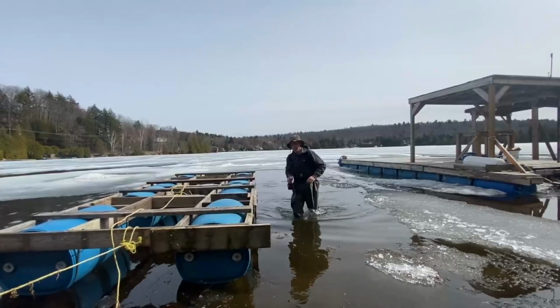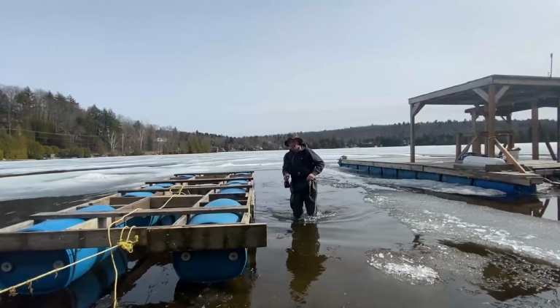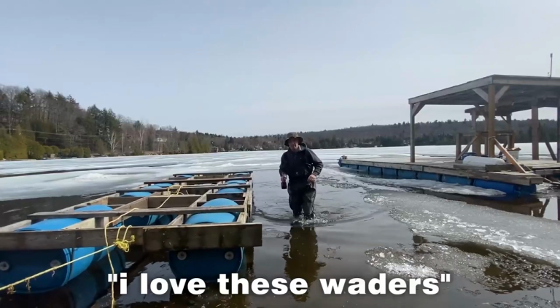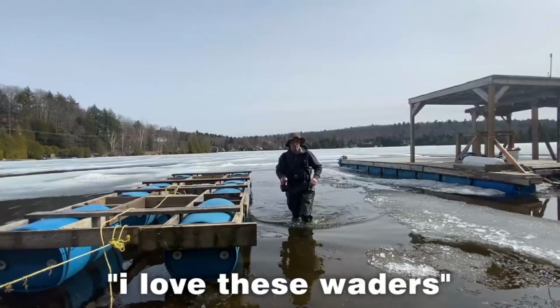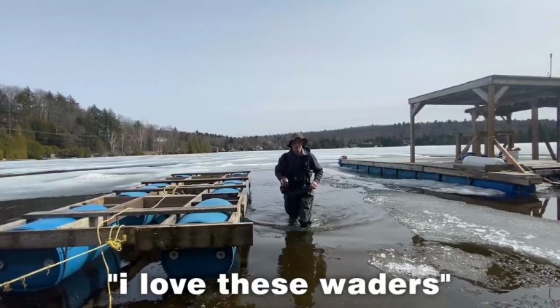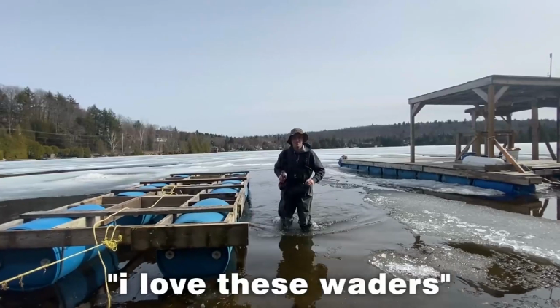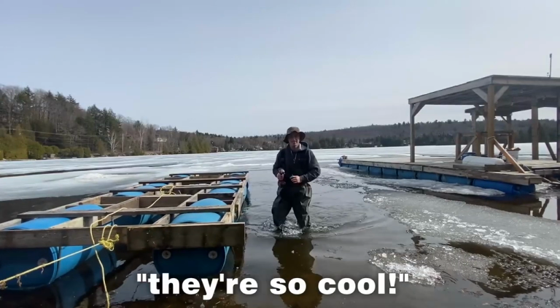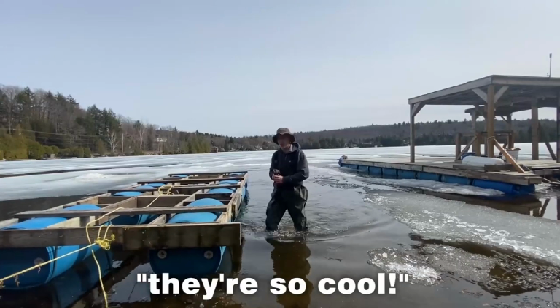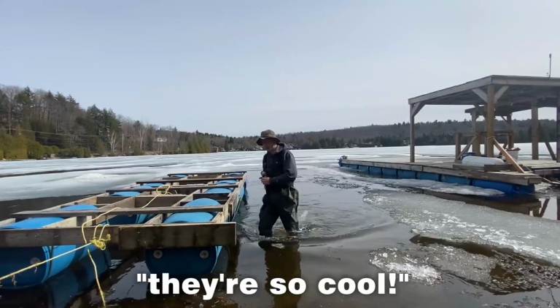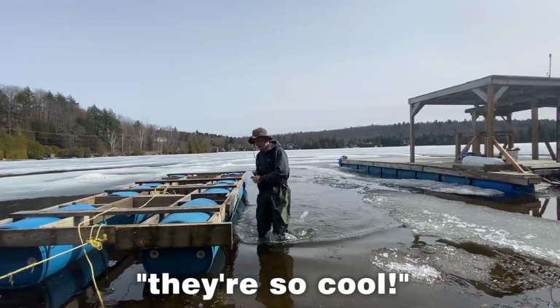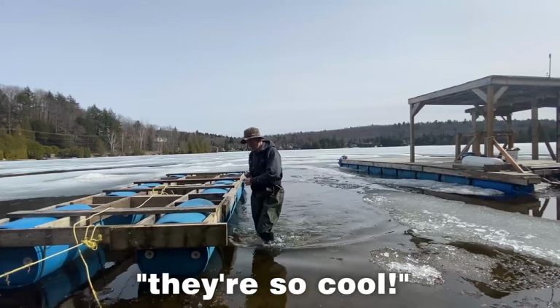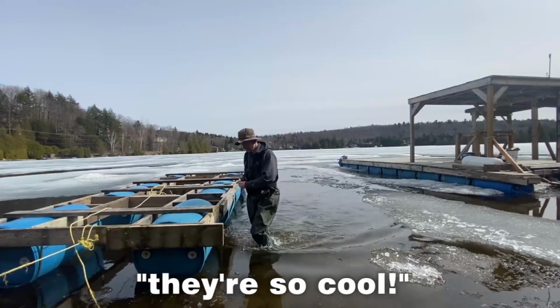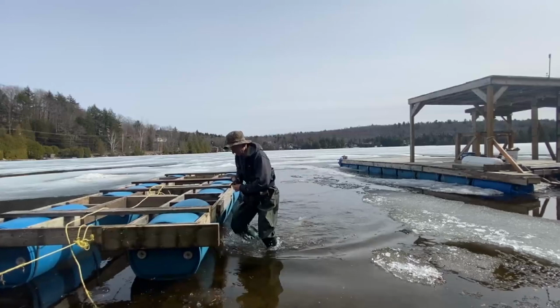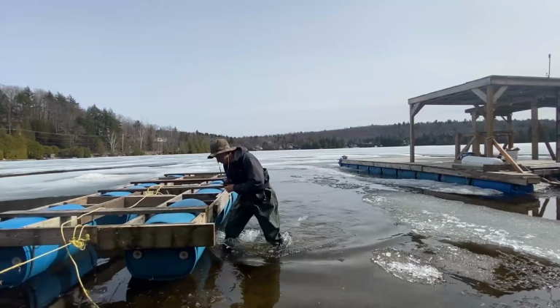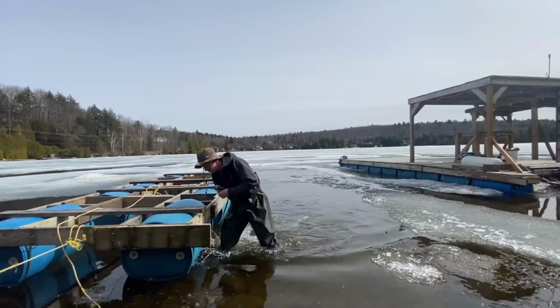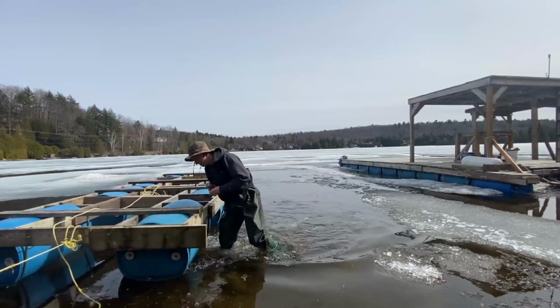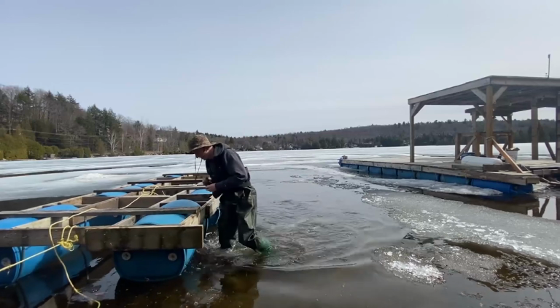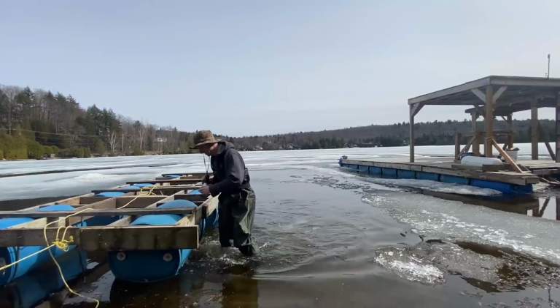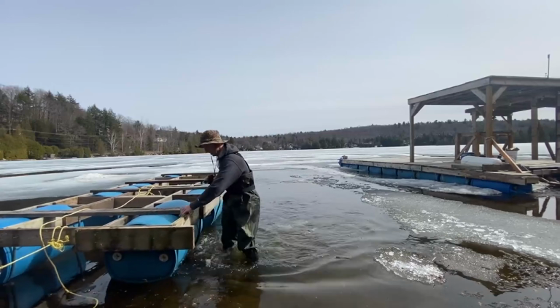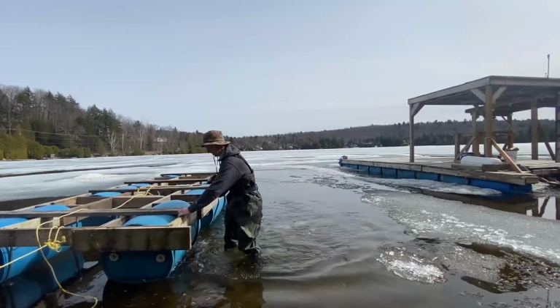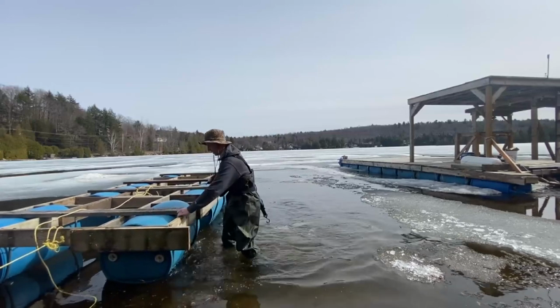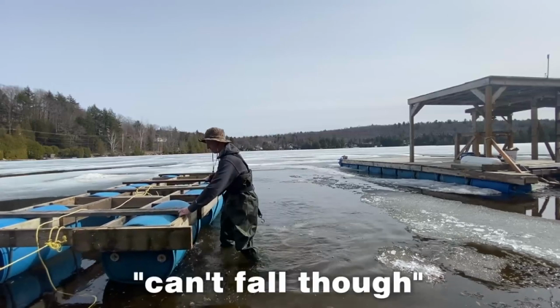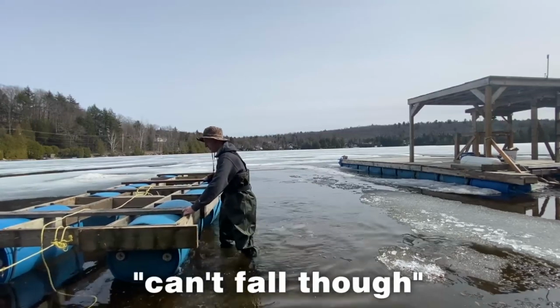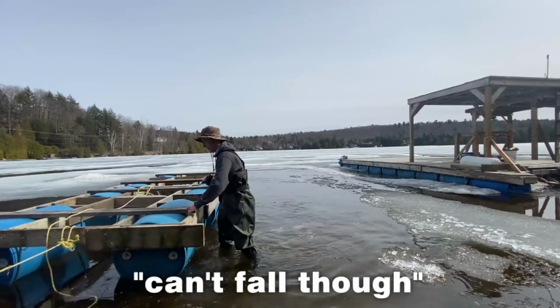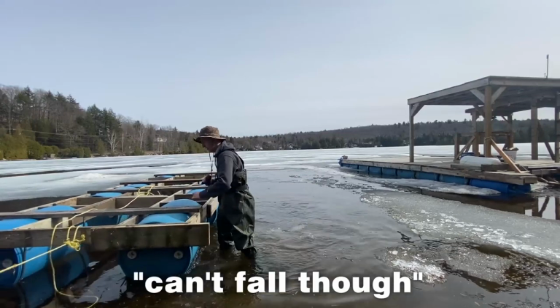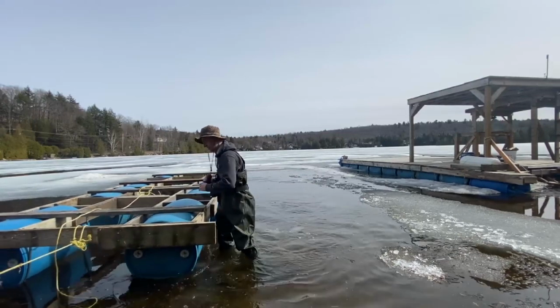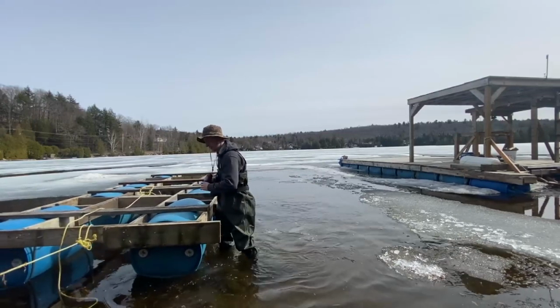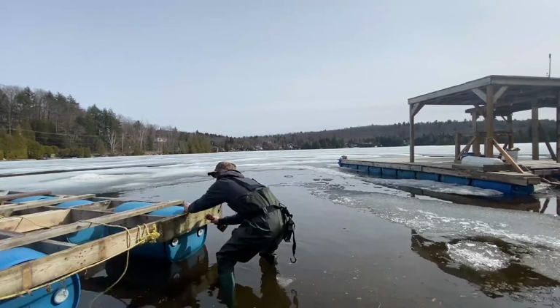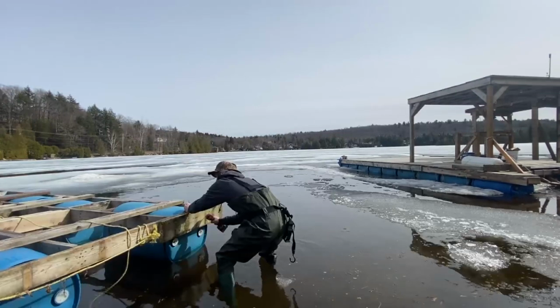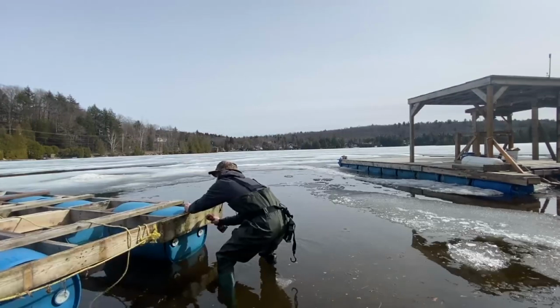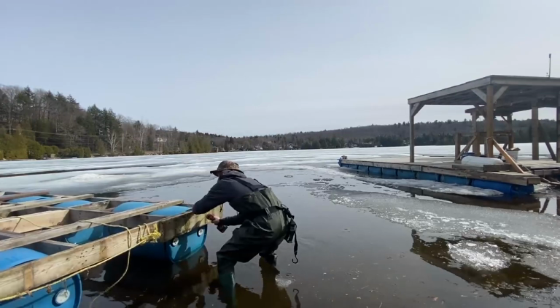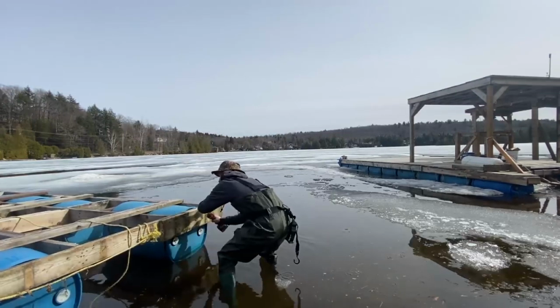I love these waders, they're so cool. Can't fall though. See you next time.